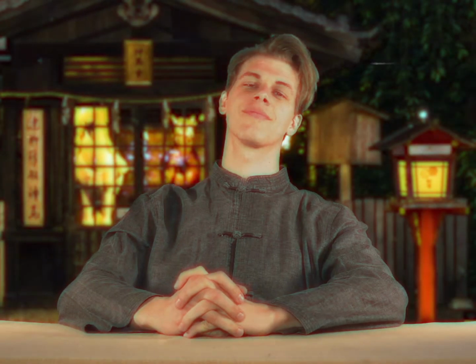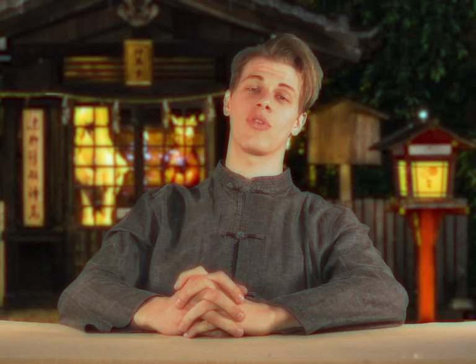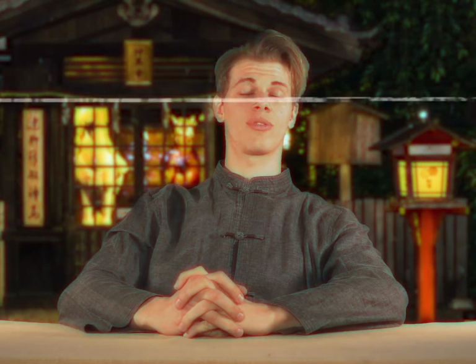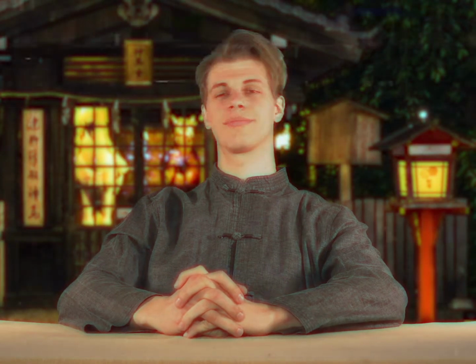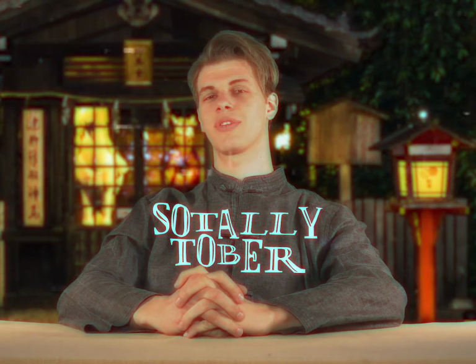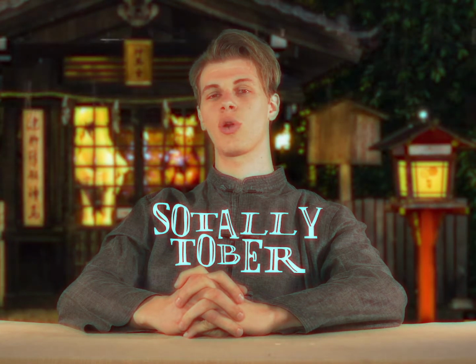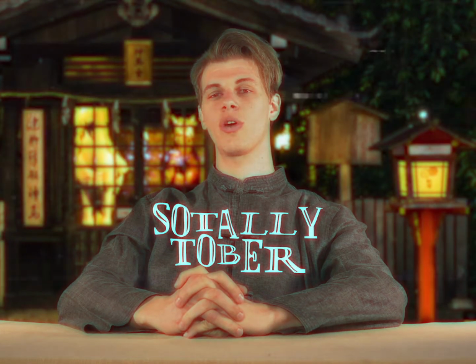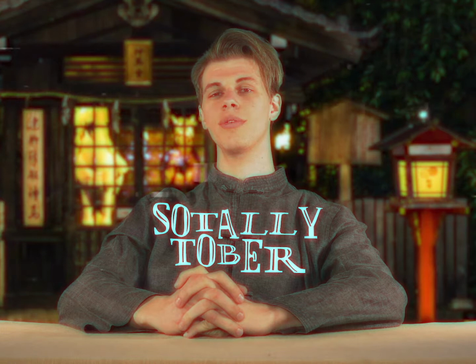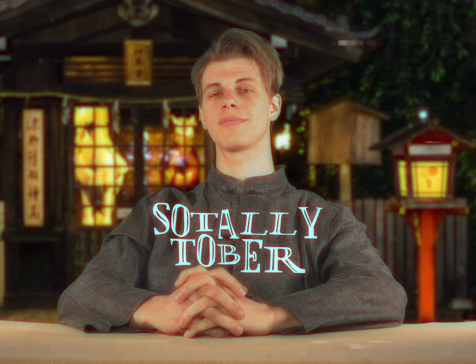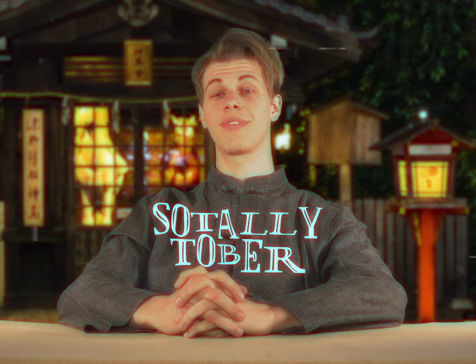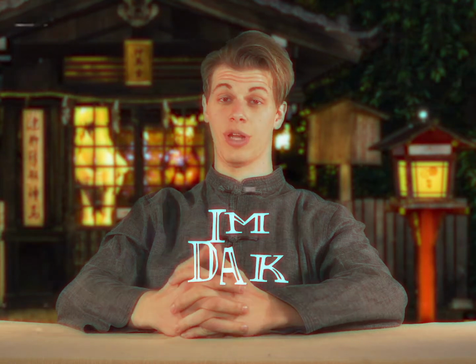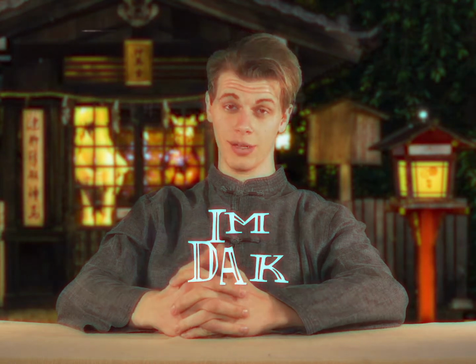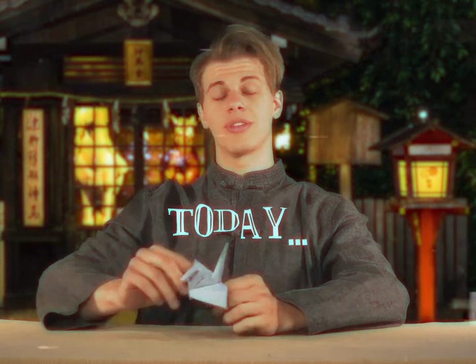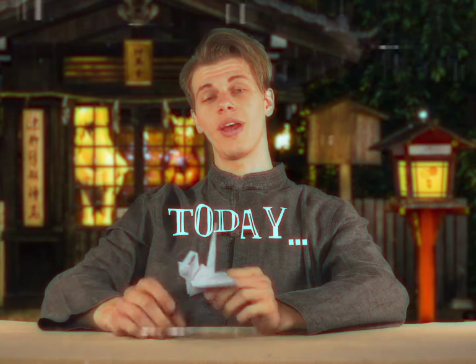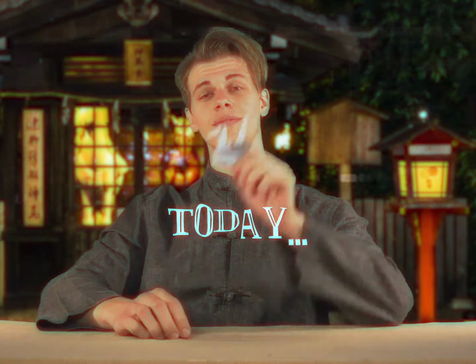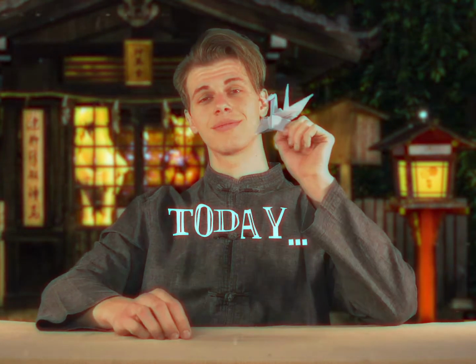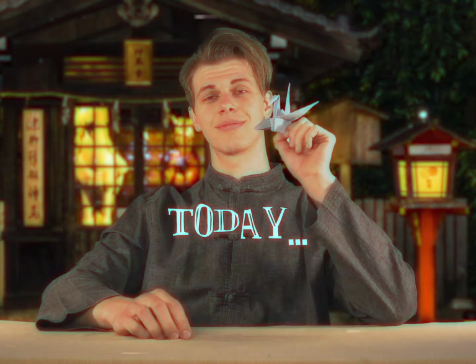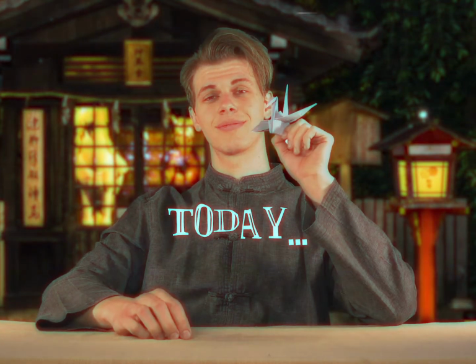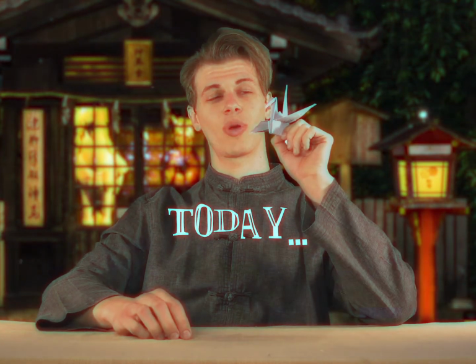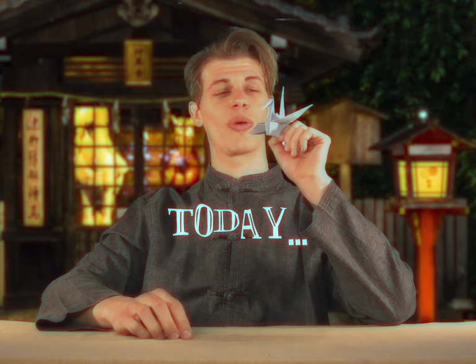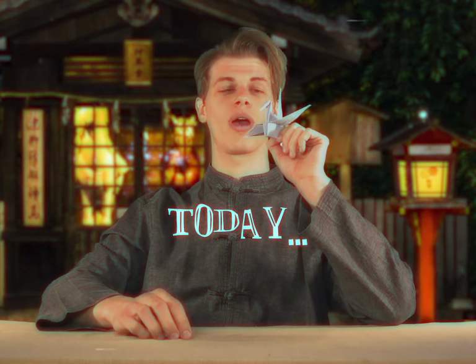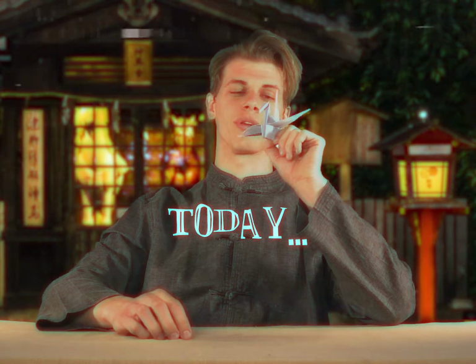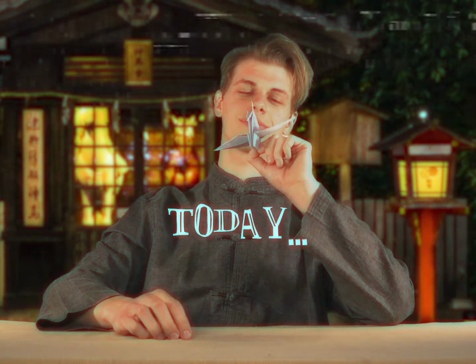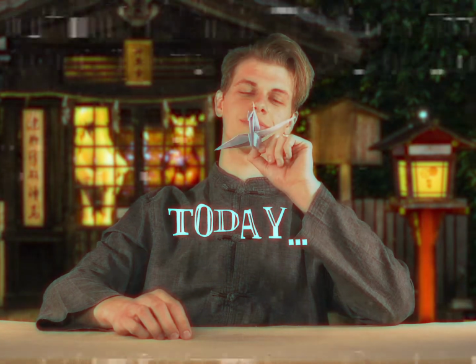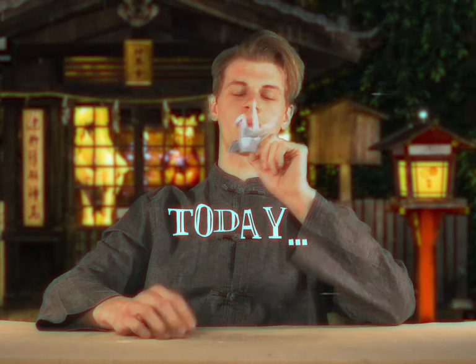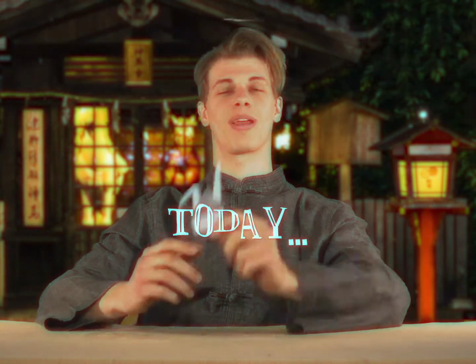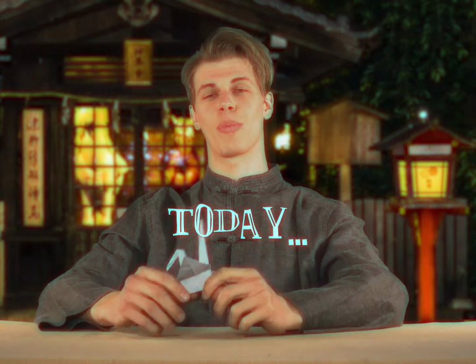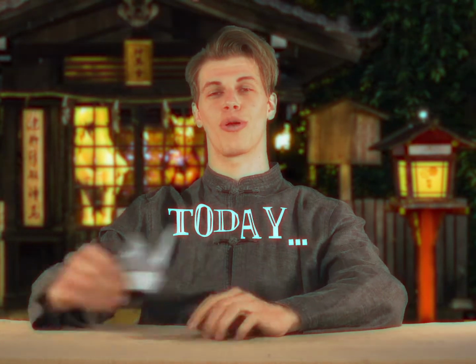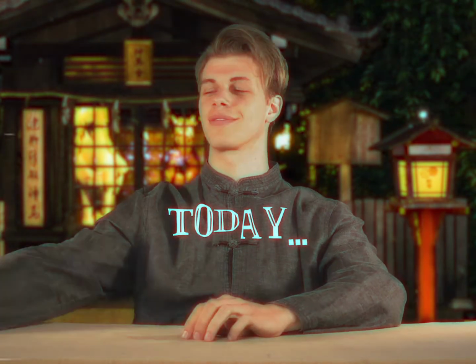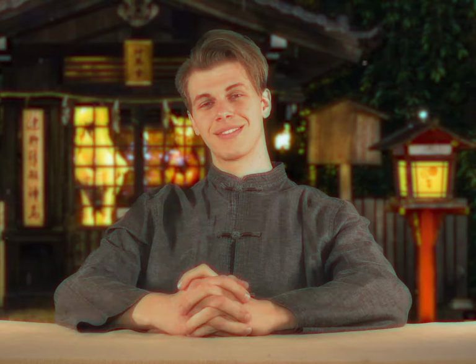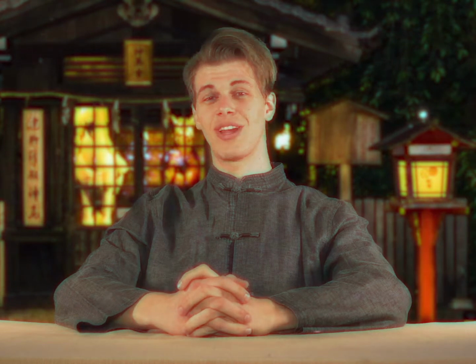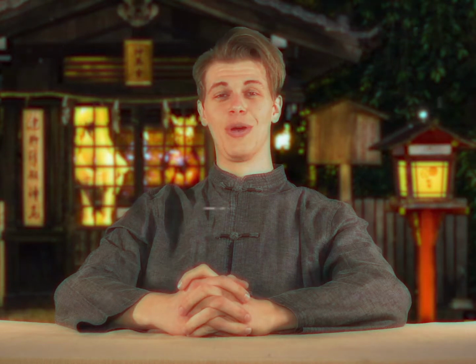This is Sotalytober. I'm Dak. And today, we're going to be doing origami. I'm making a paper crane. Stay tuned.